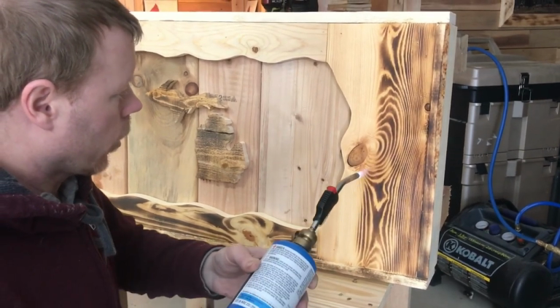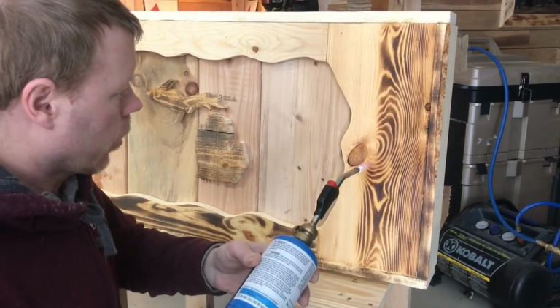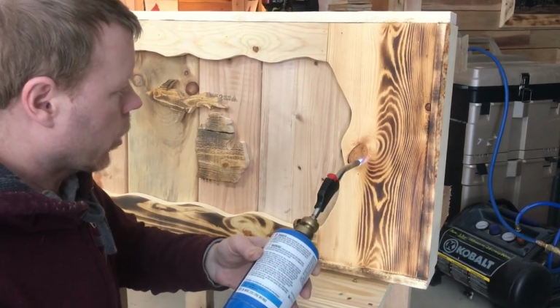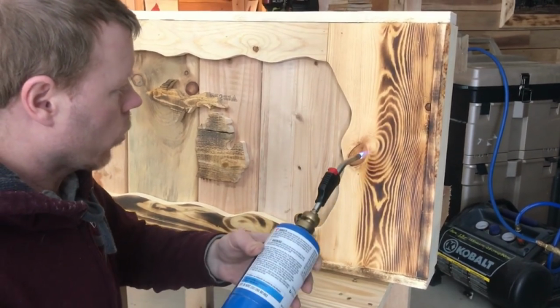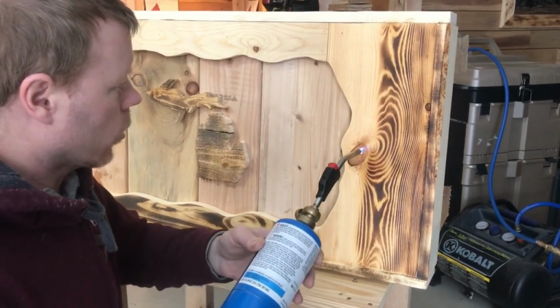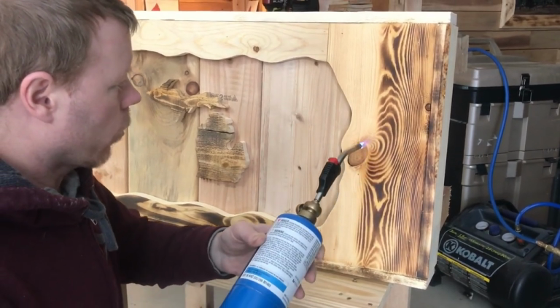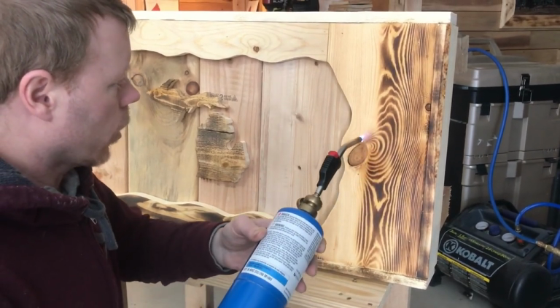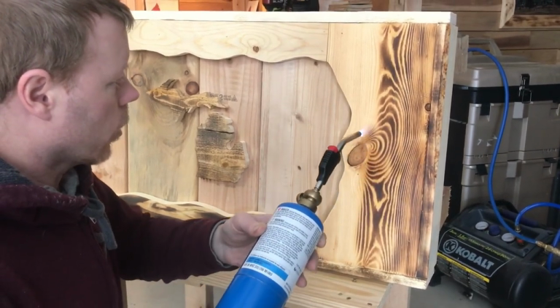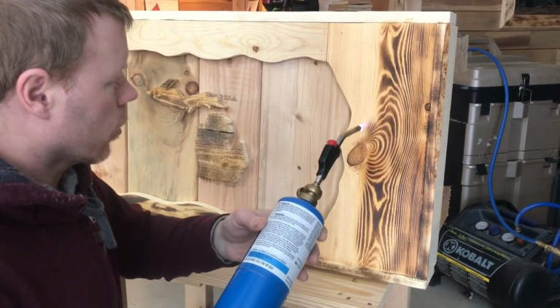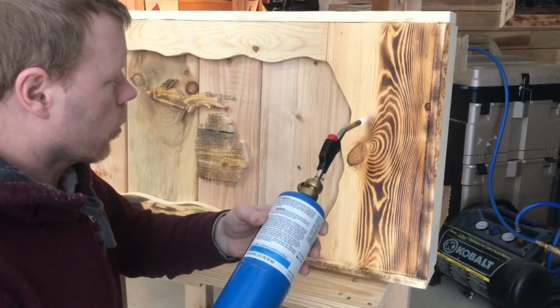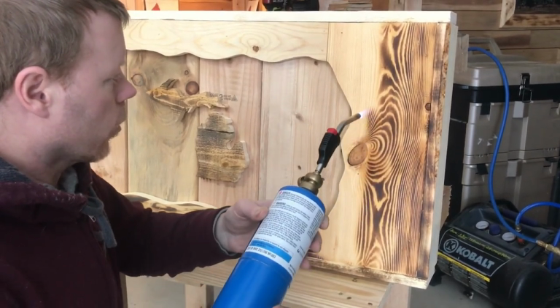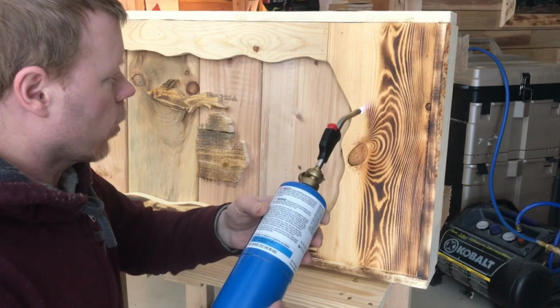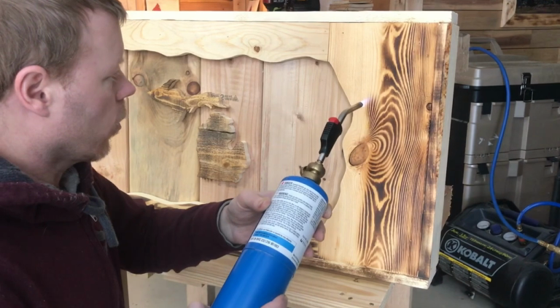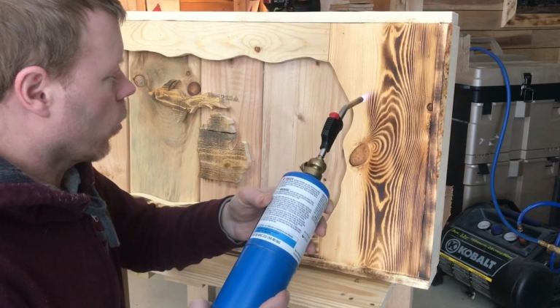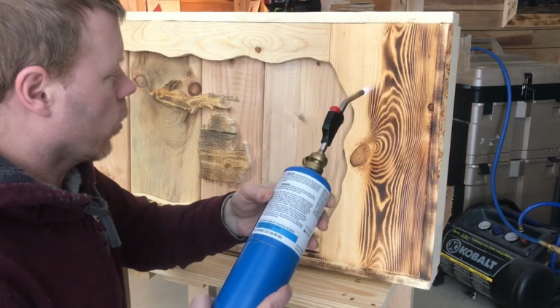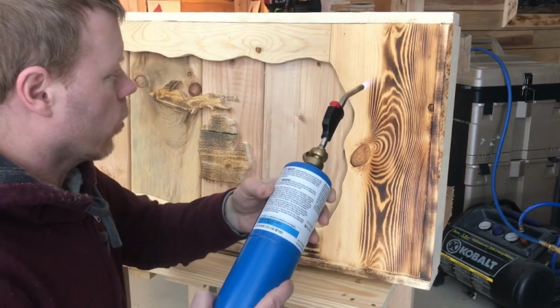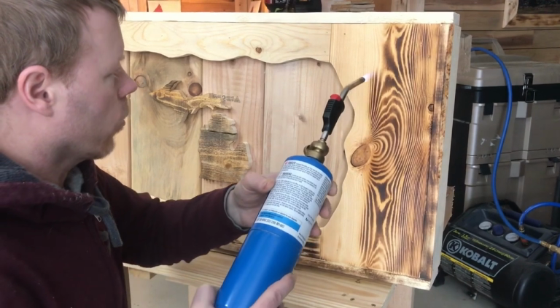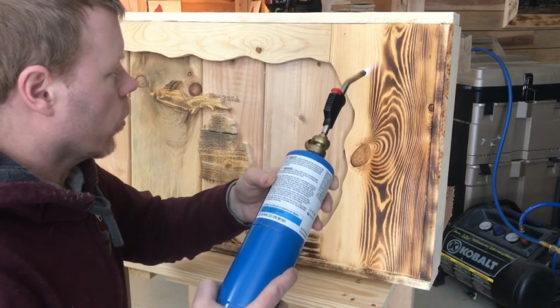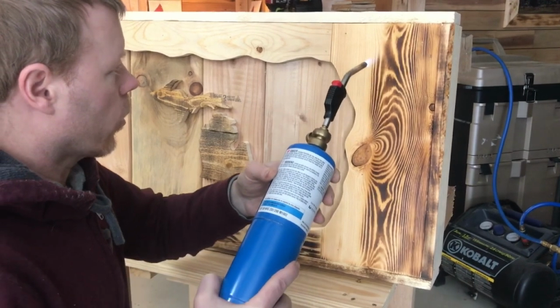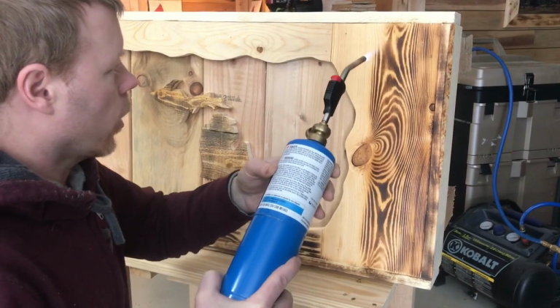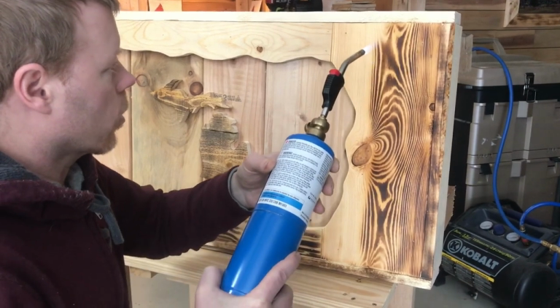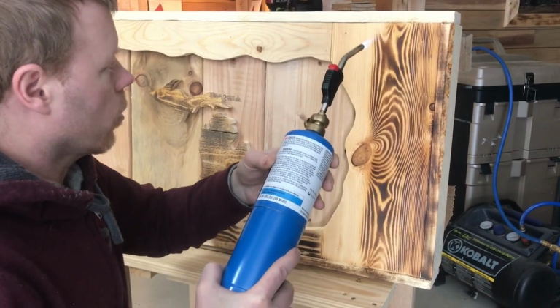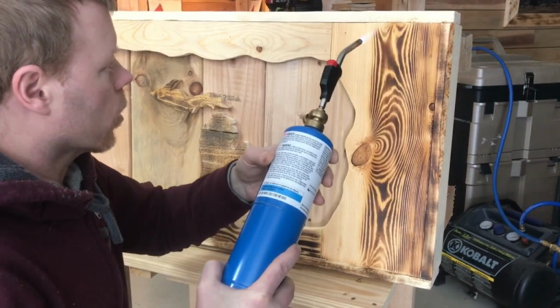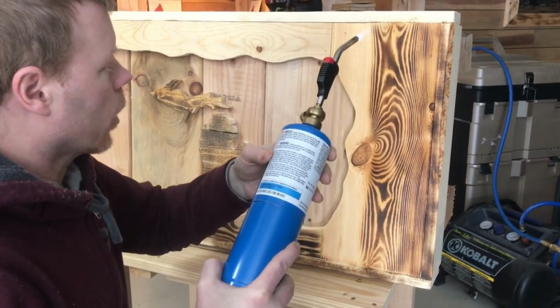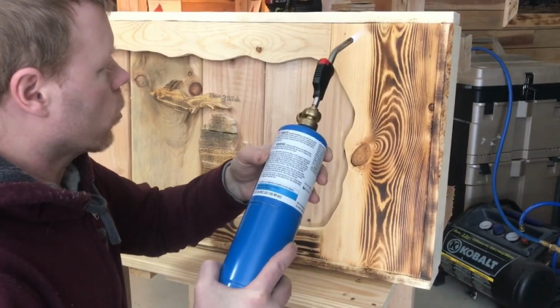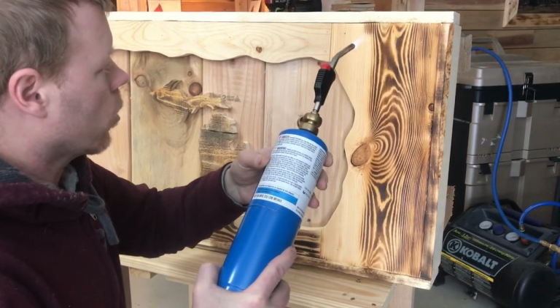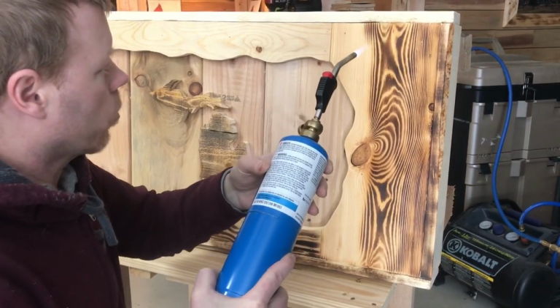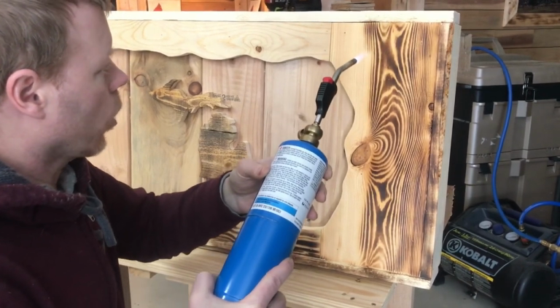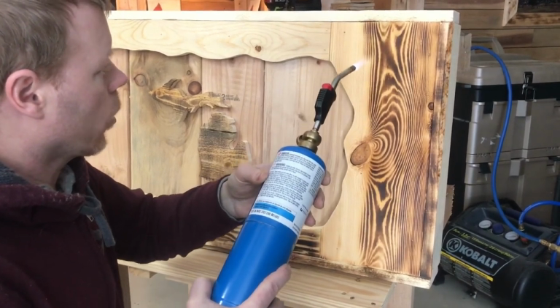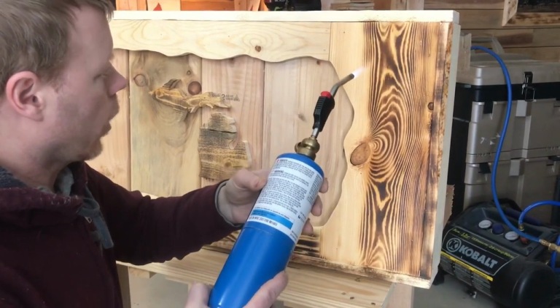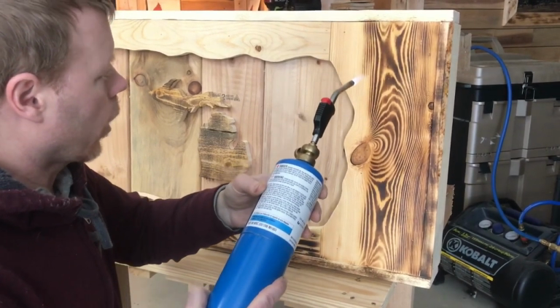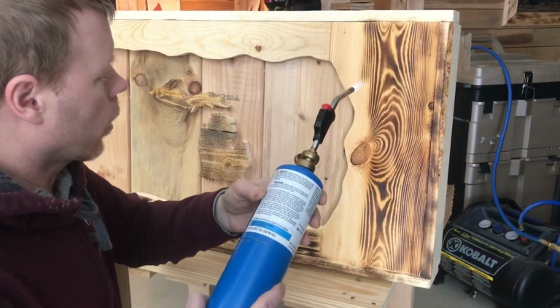Every piece of wood is different, so you just don't know what the grain is going to look like. You just put a little heat on it.